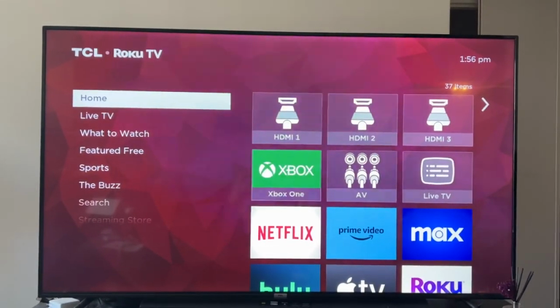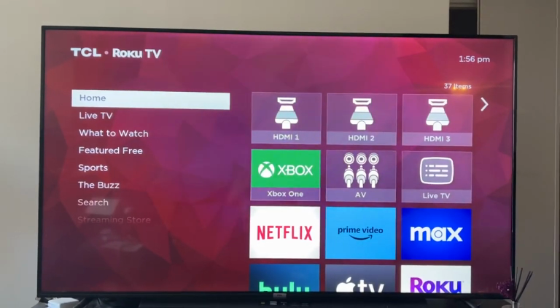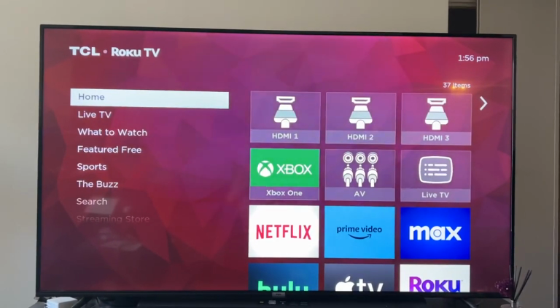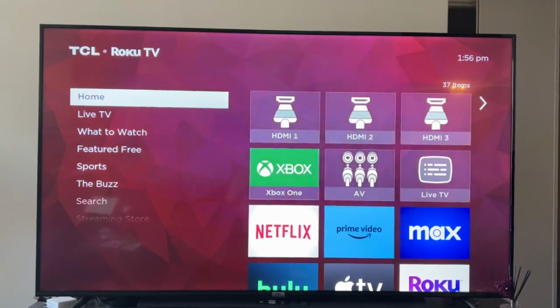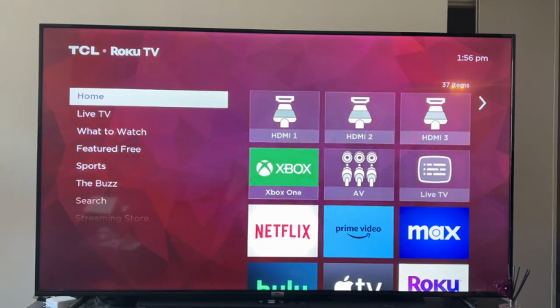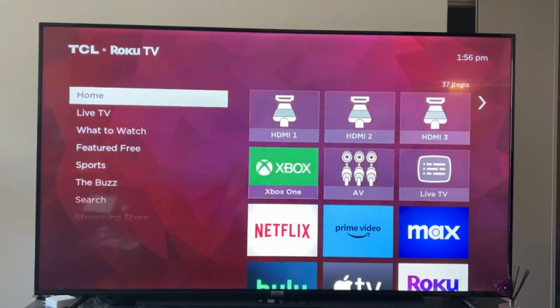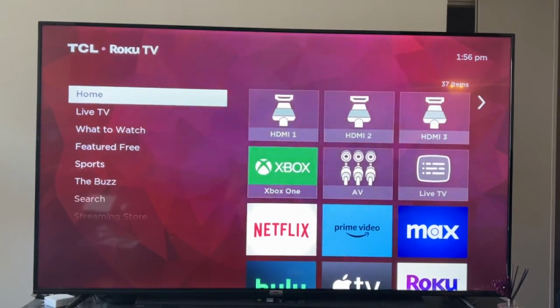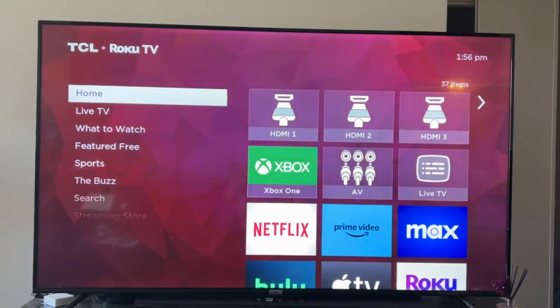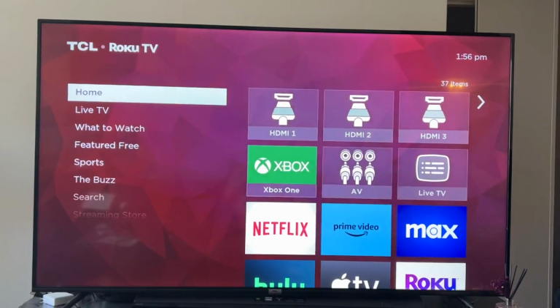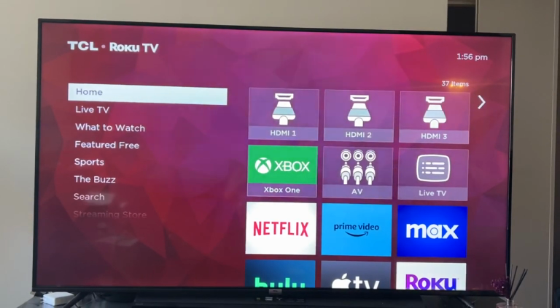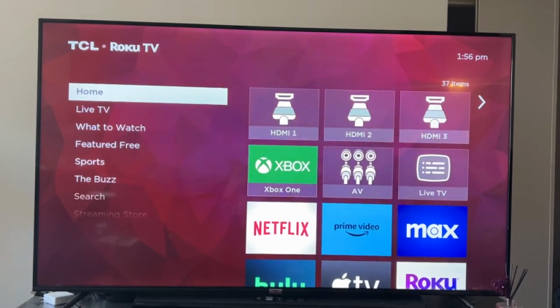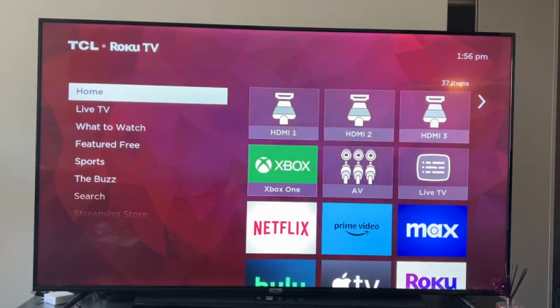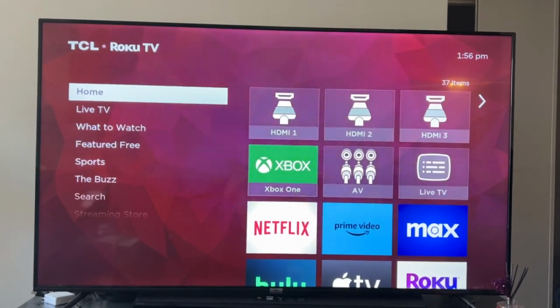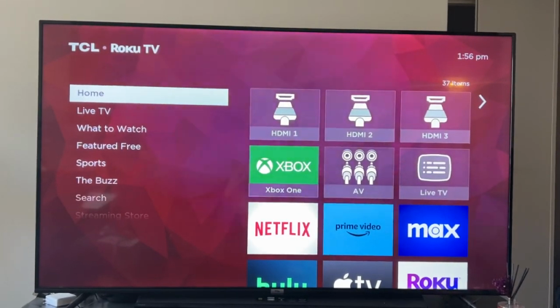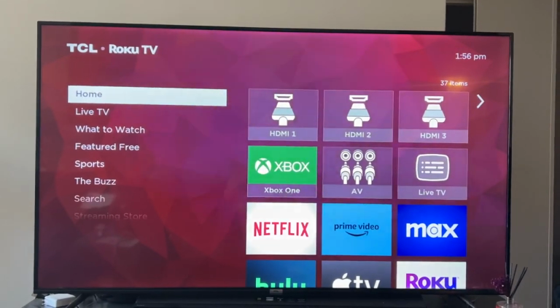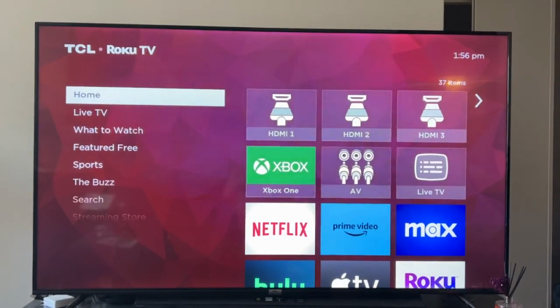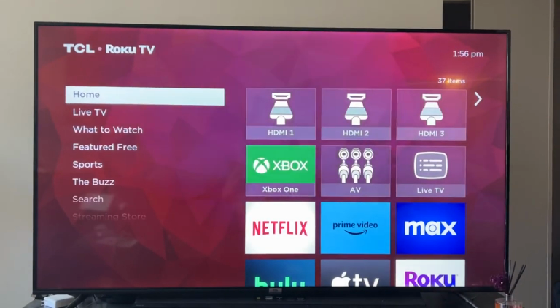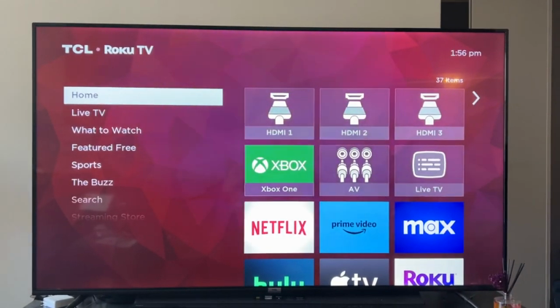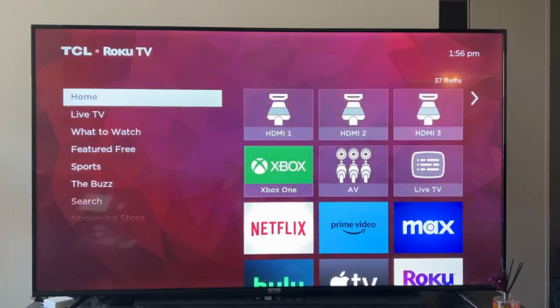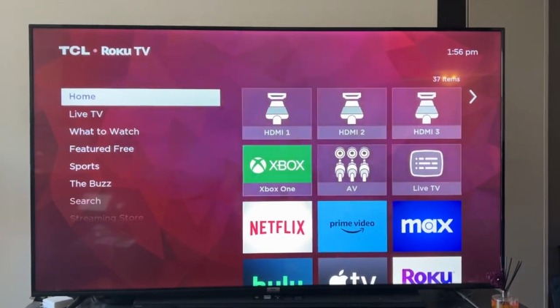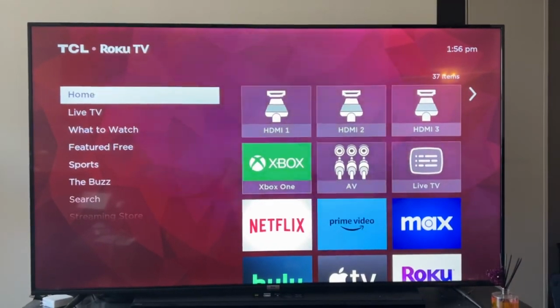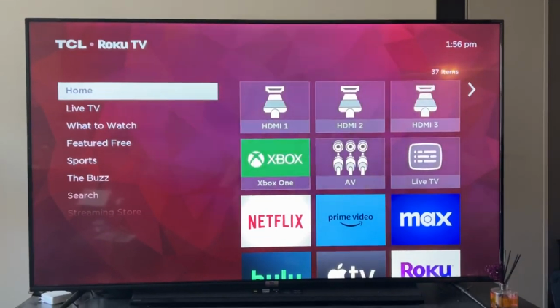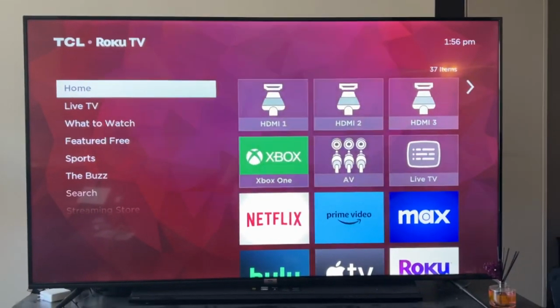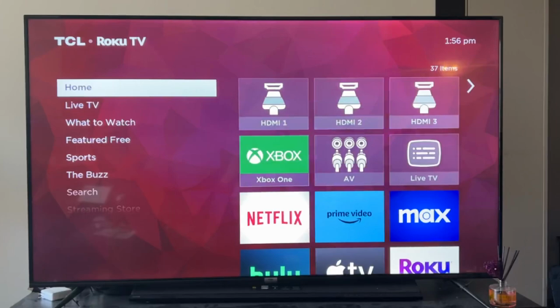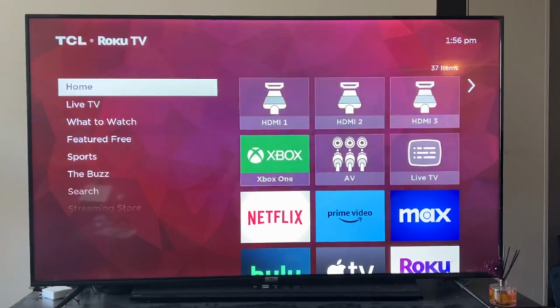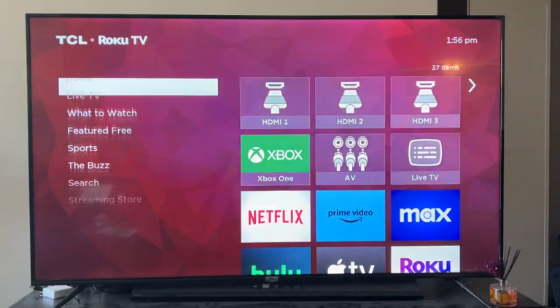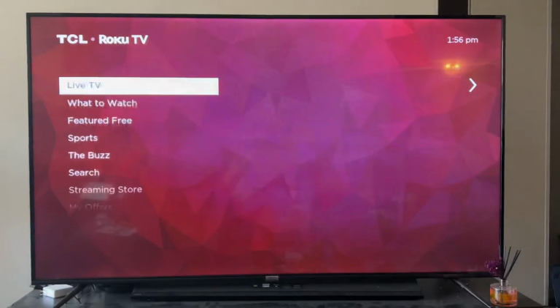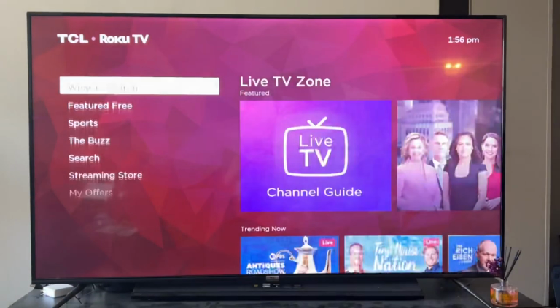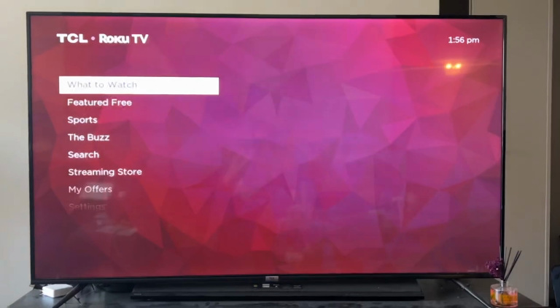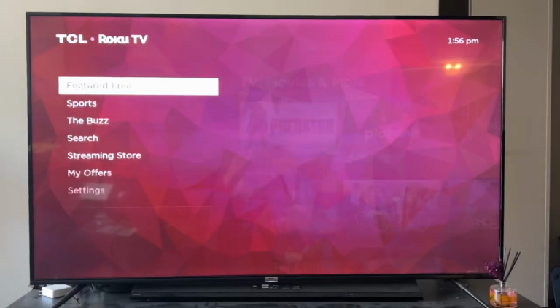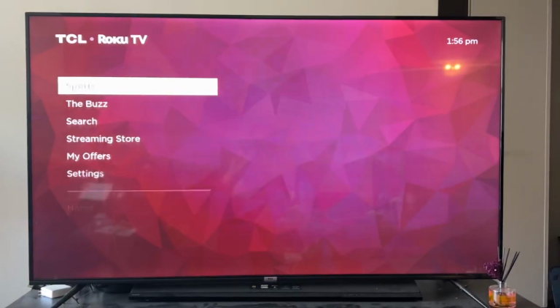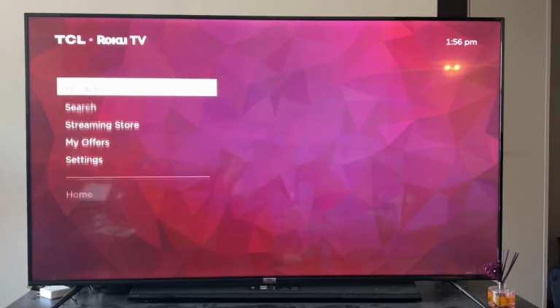I'm going to go from most drastic option to least. So you can load up your Roku and go down to settings.